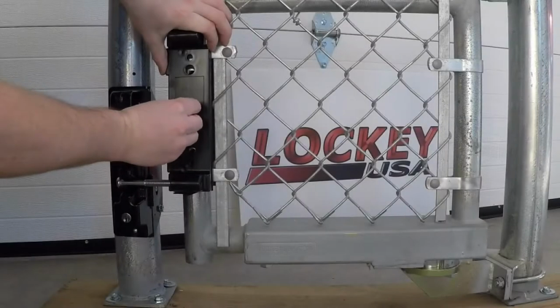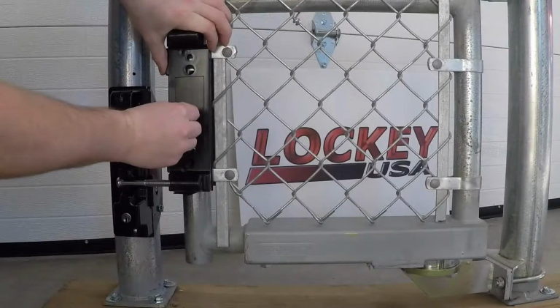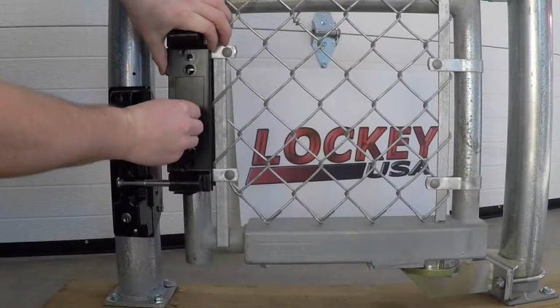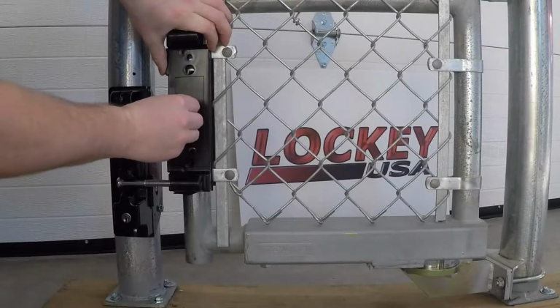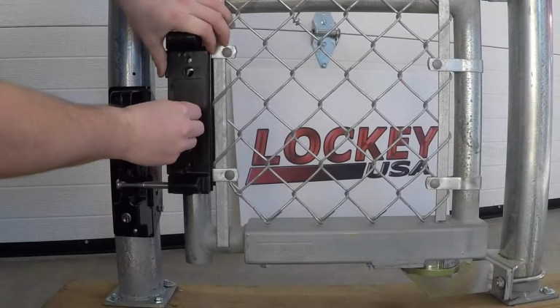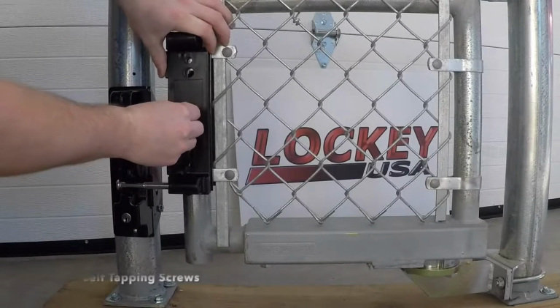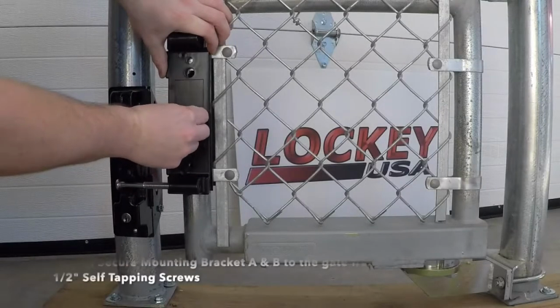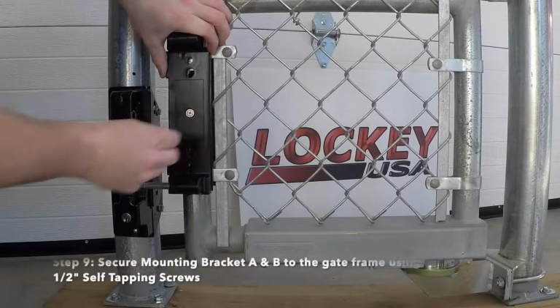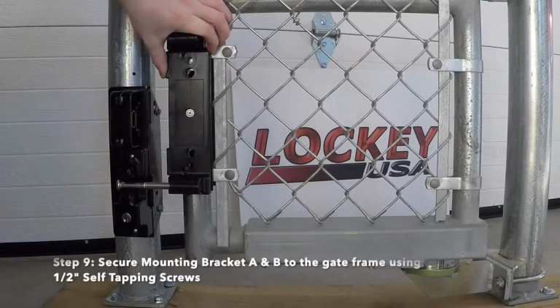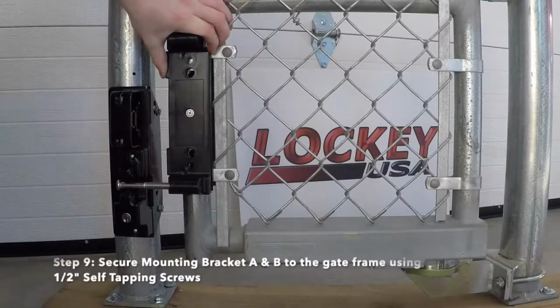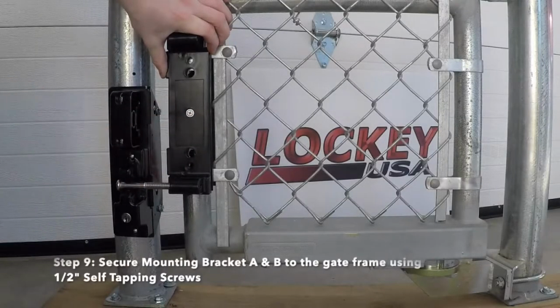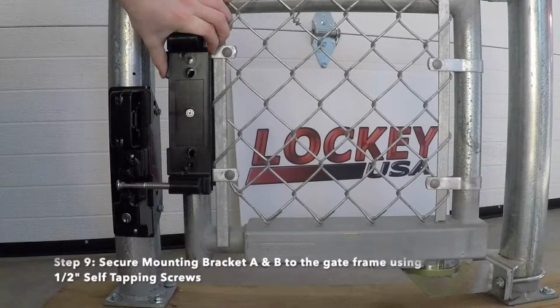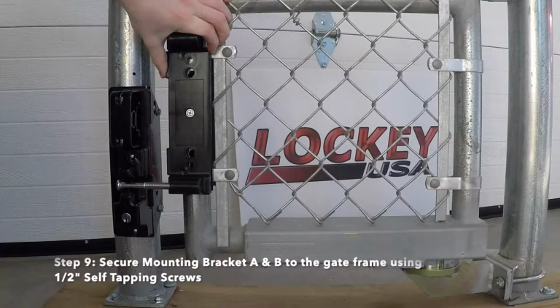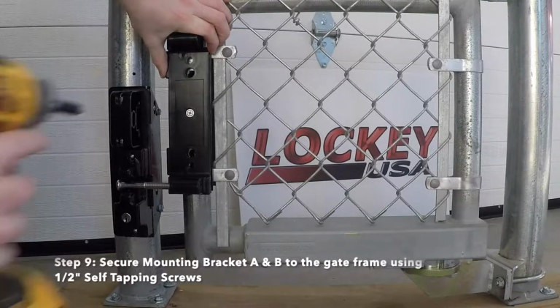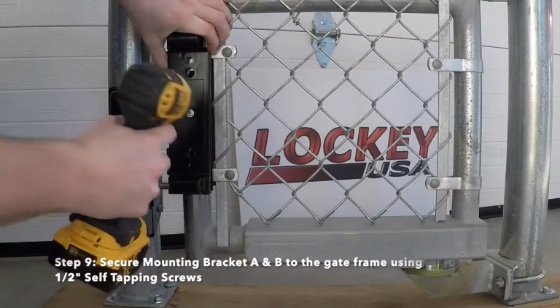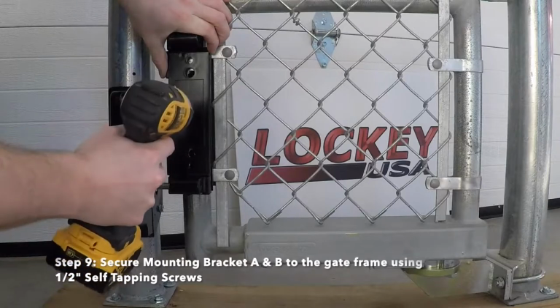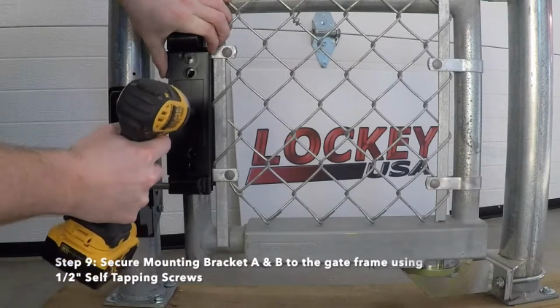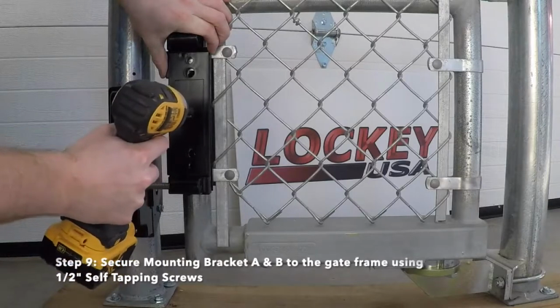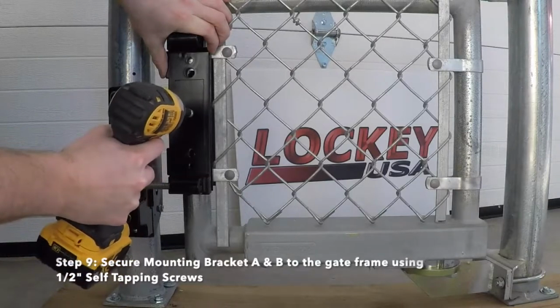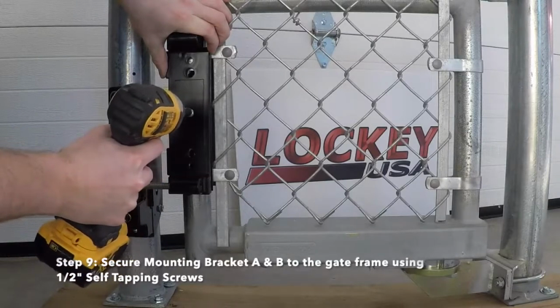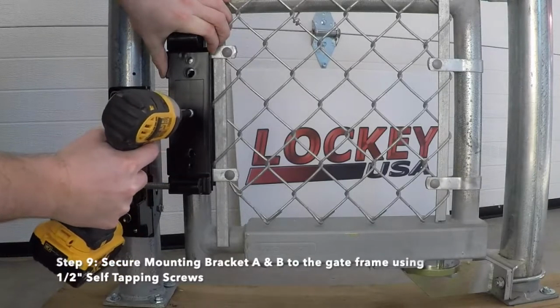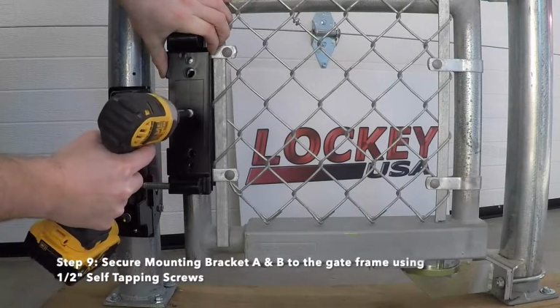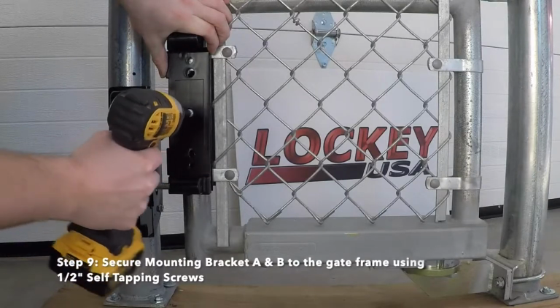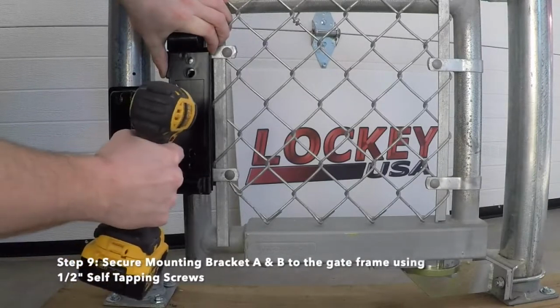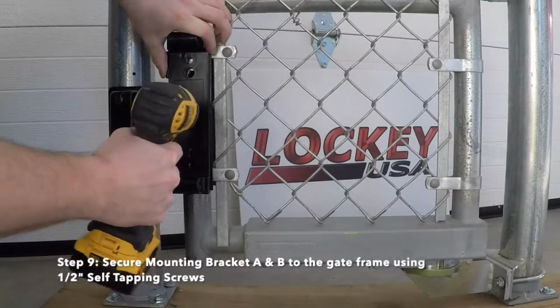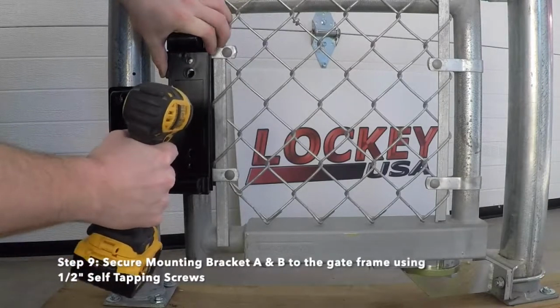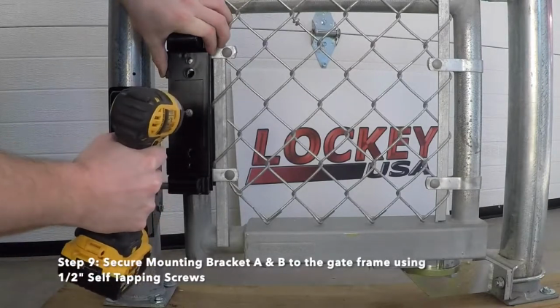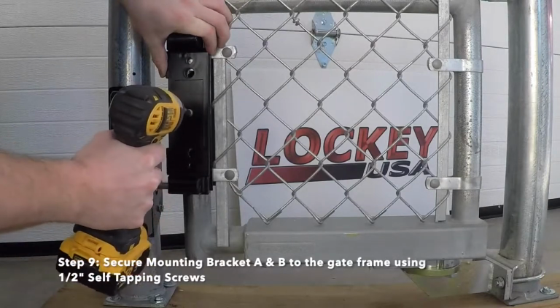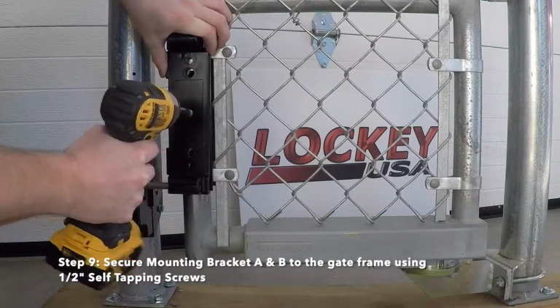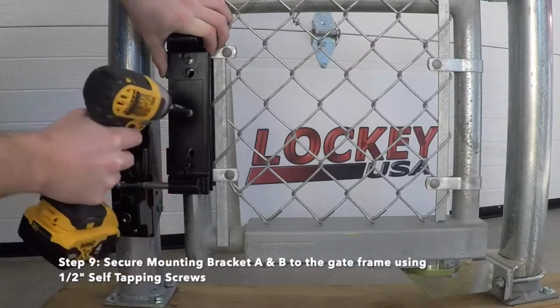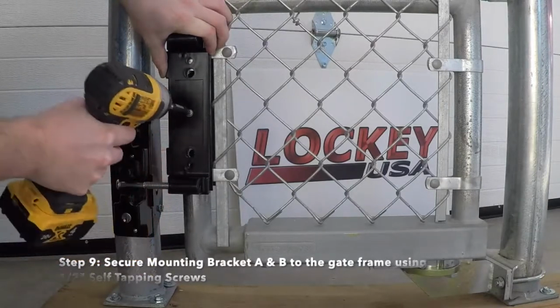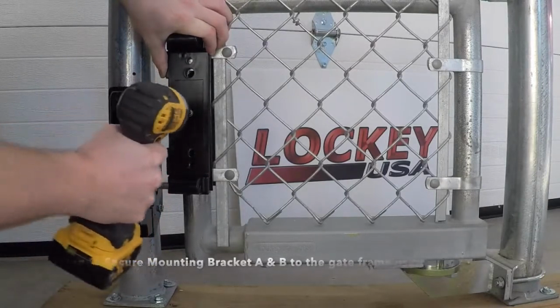Step 9: Secure mounting bracket A and B to the gate frame using 1-inch self-tapping screws.